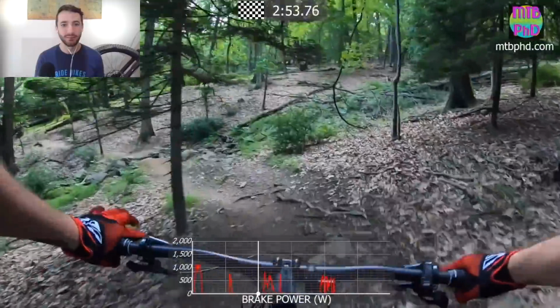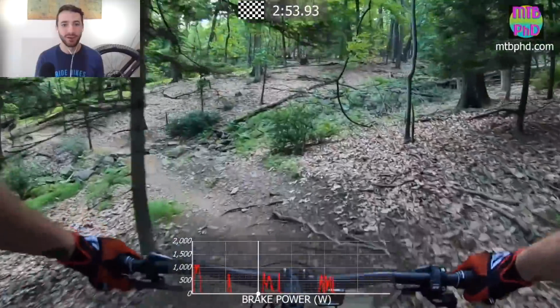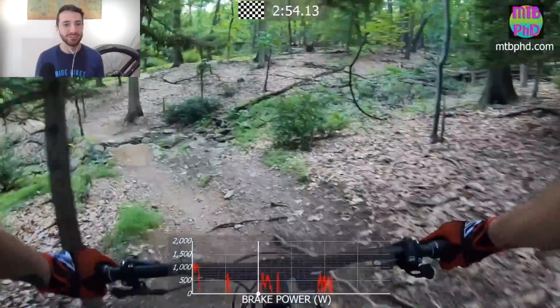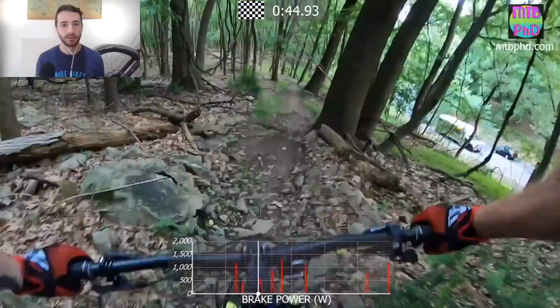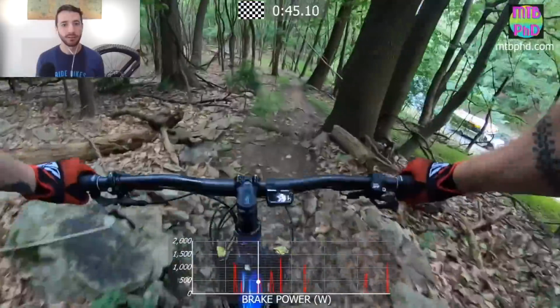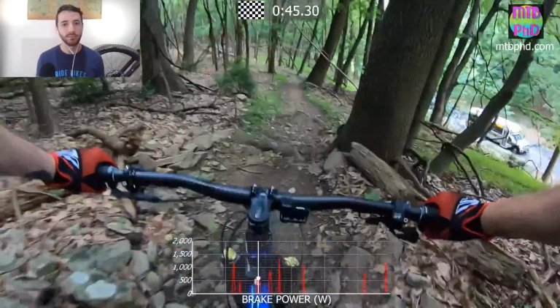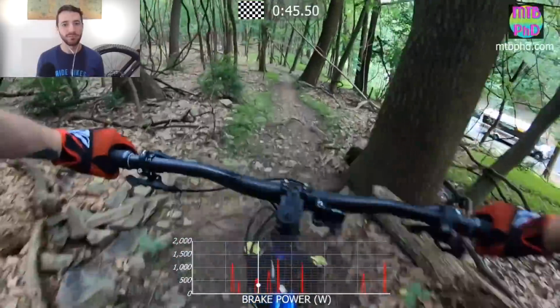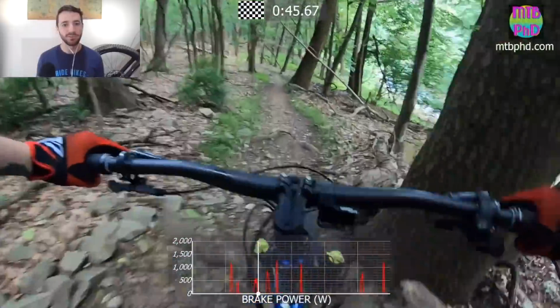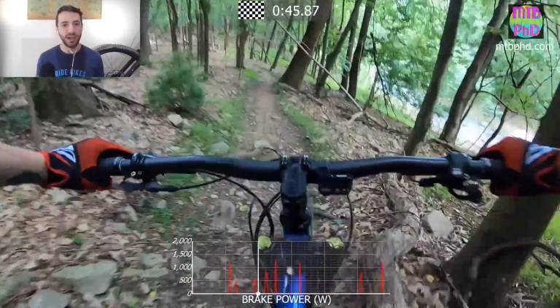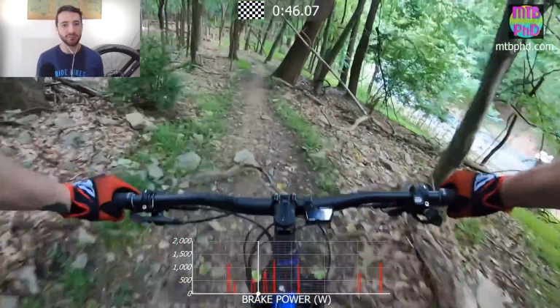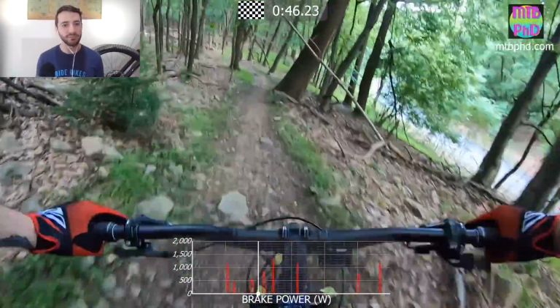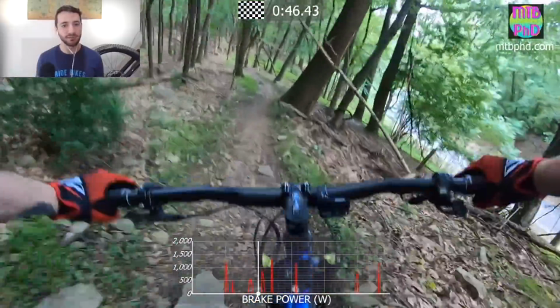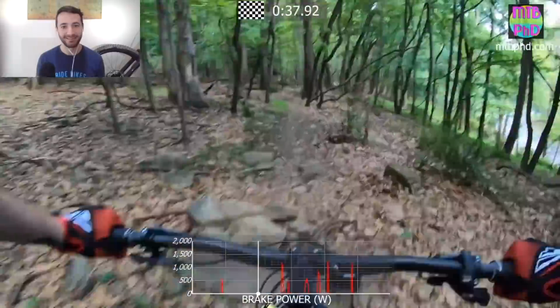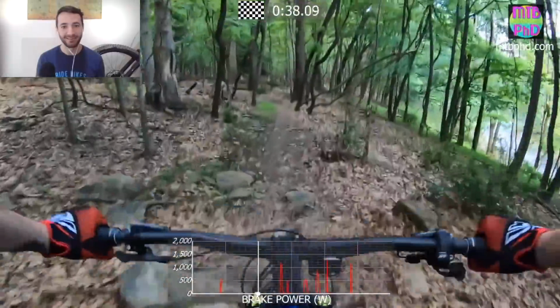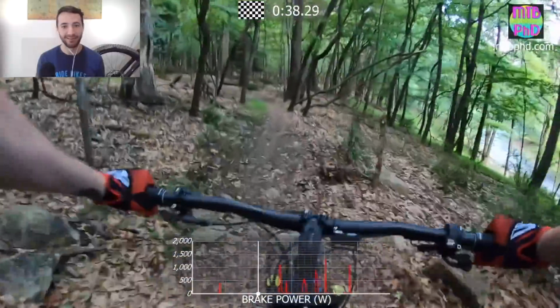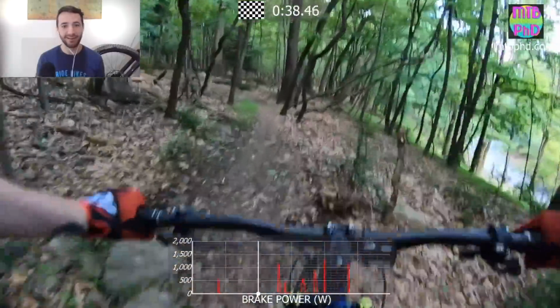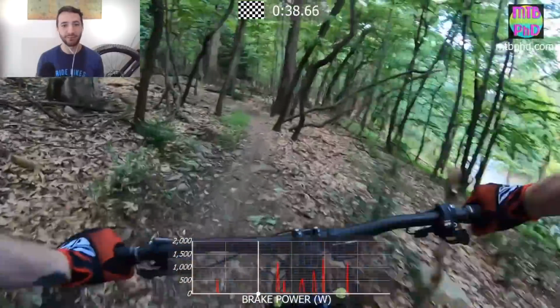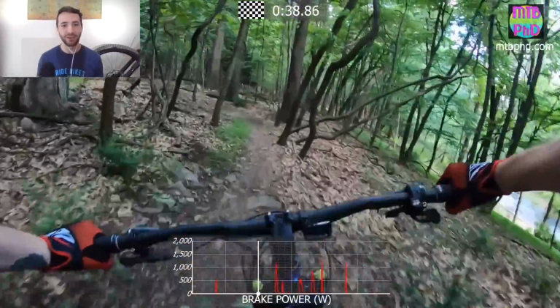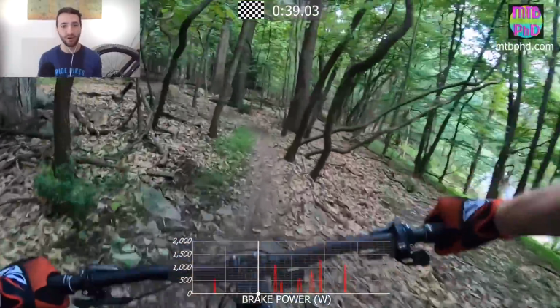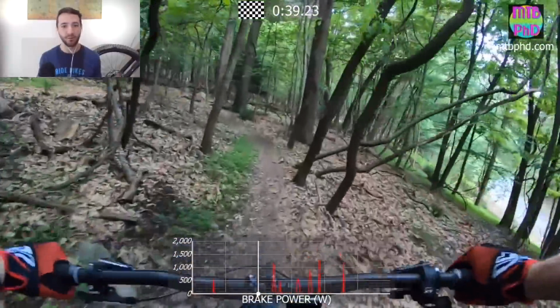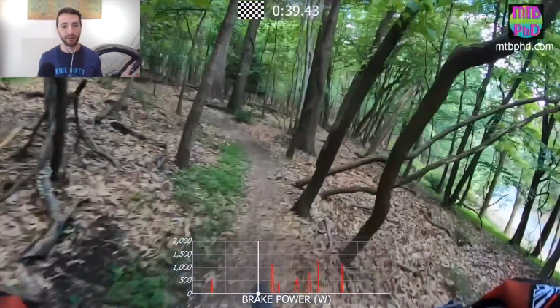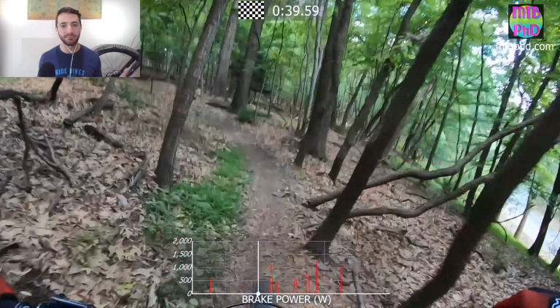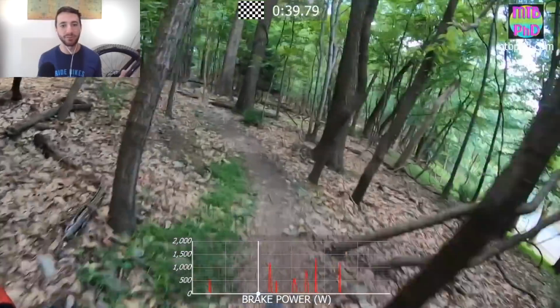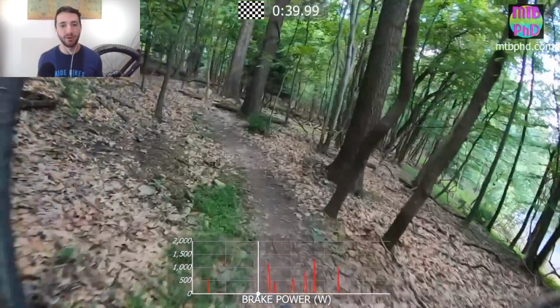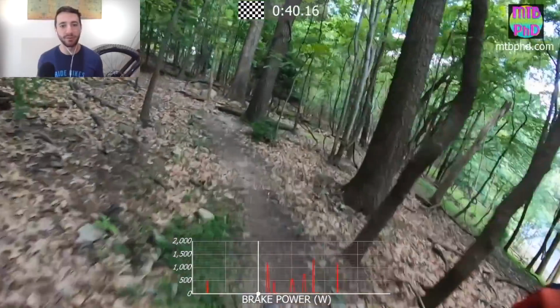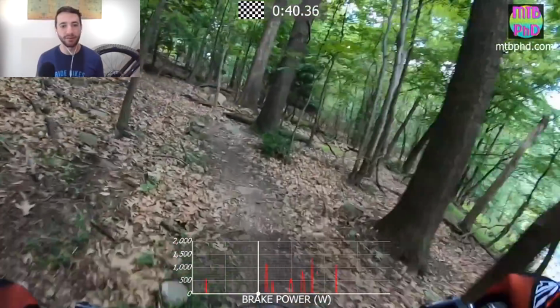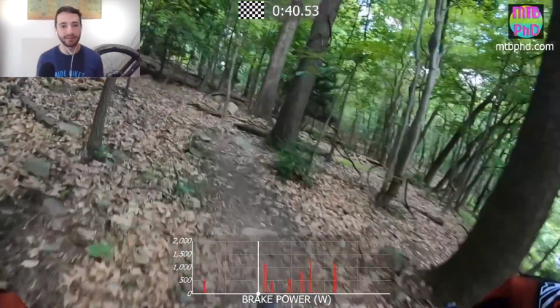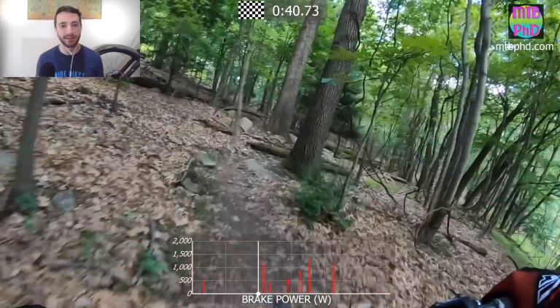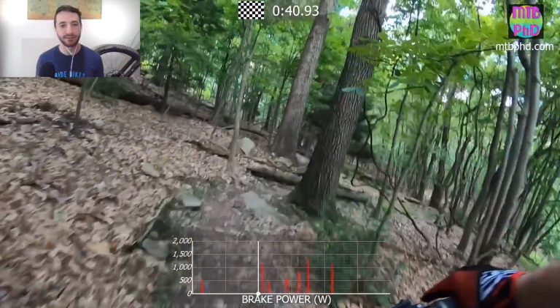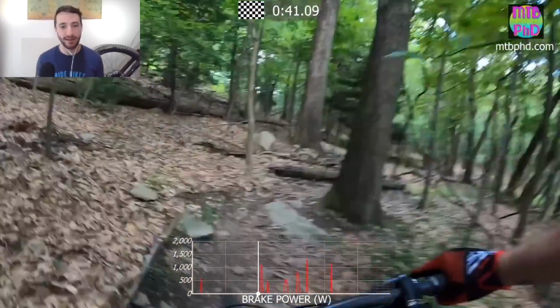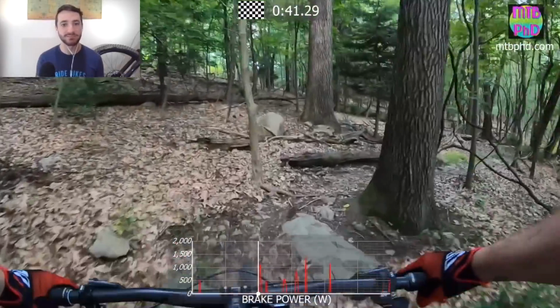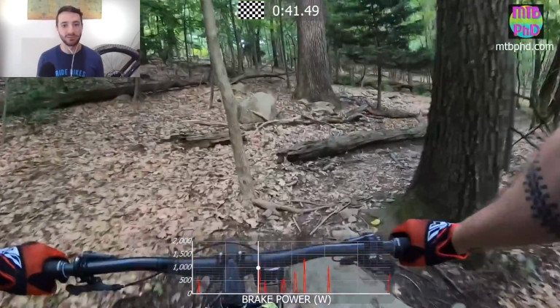A little brake check, a little bit of a jab through that turn. Alright, there we go. Open up - fully open on that section. That's good.